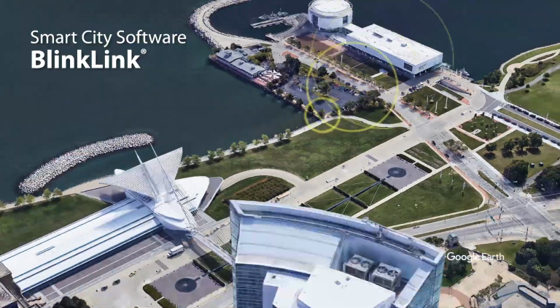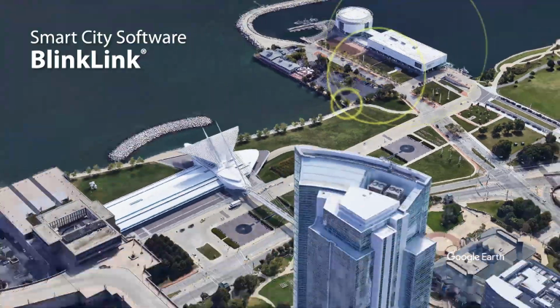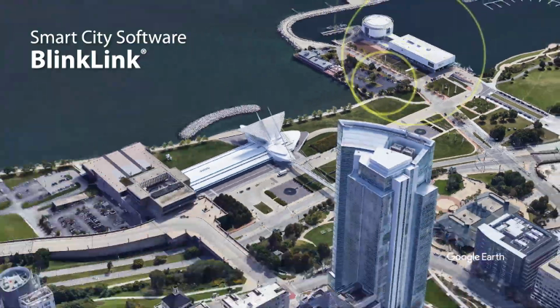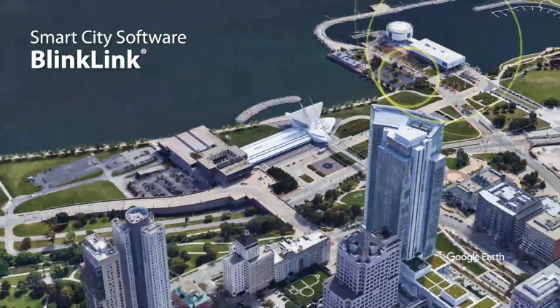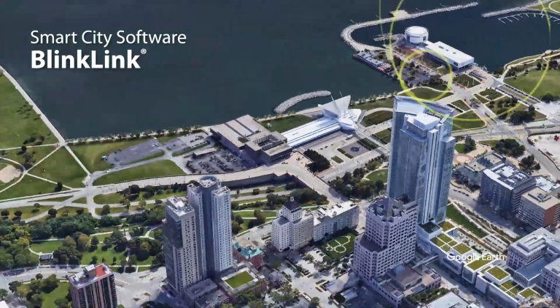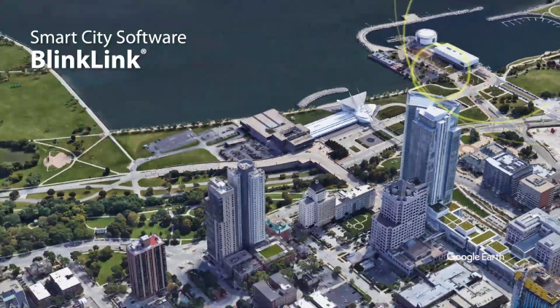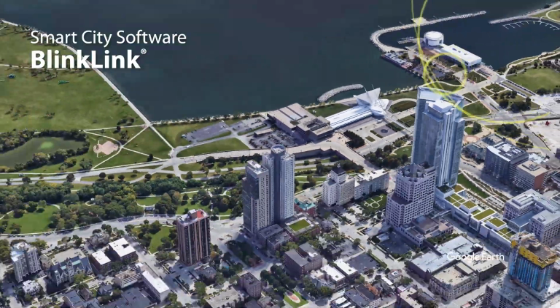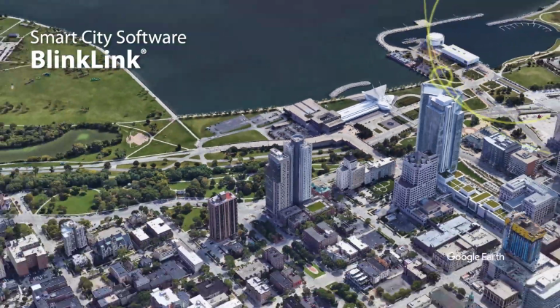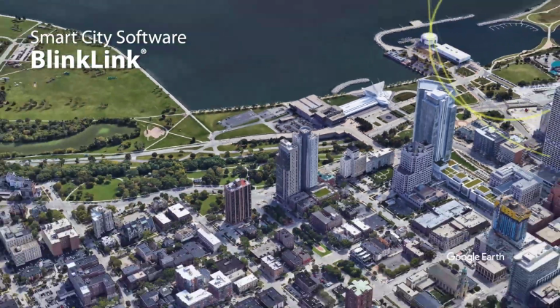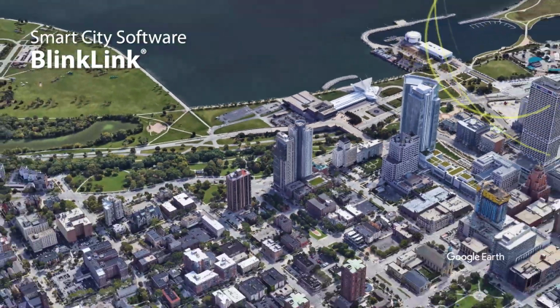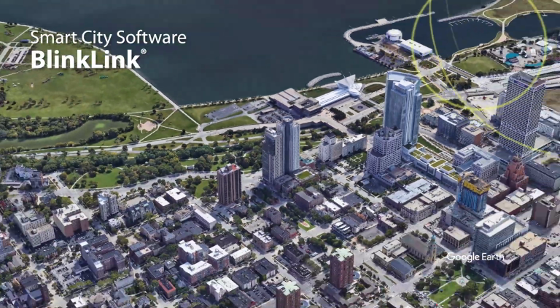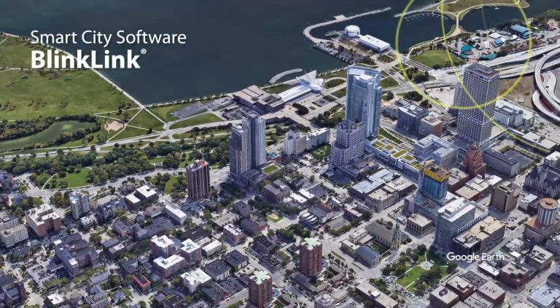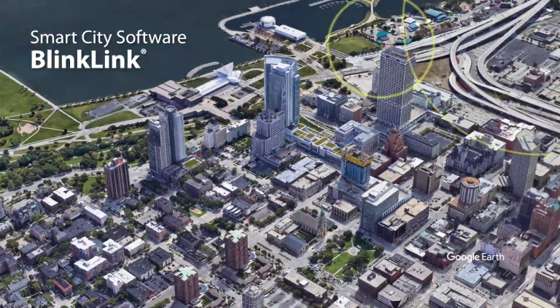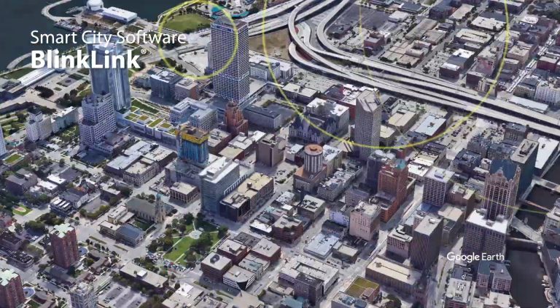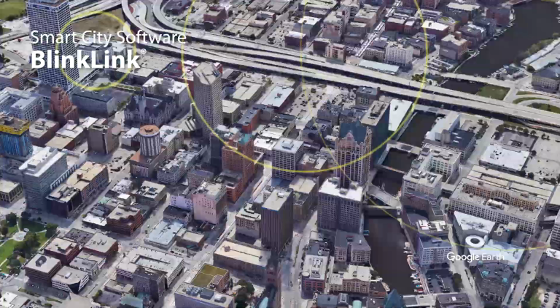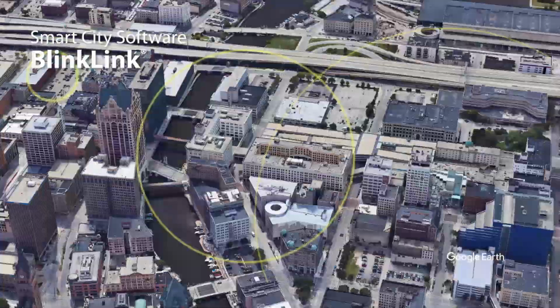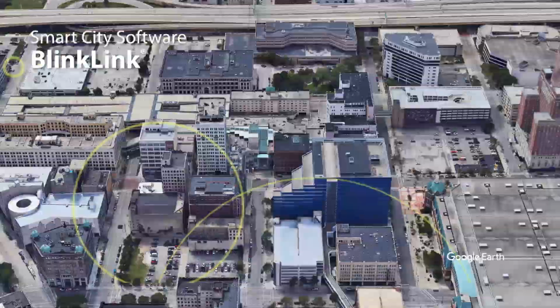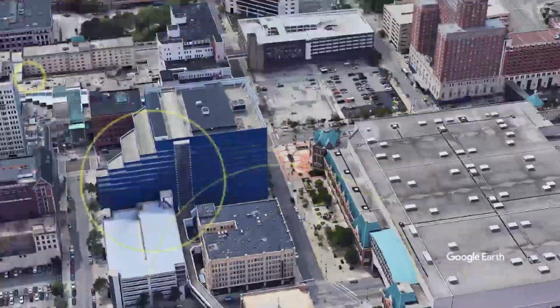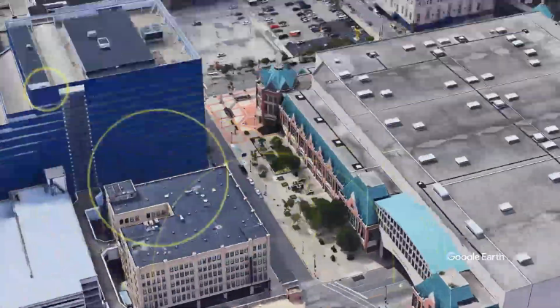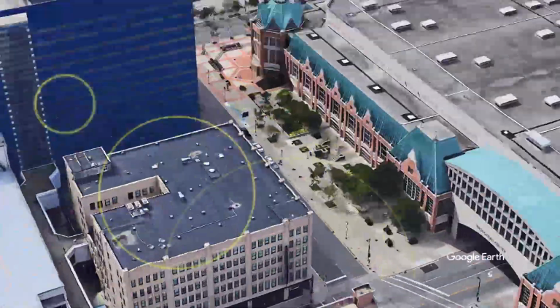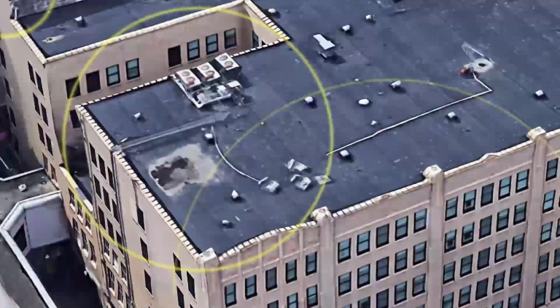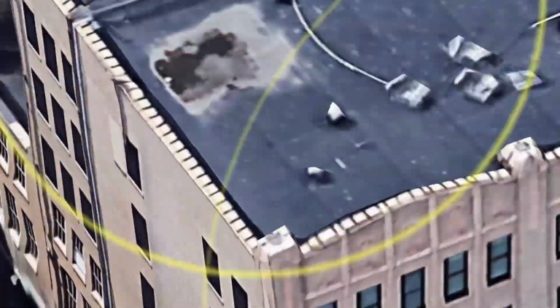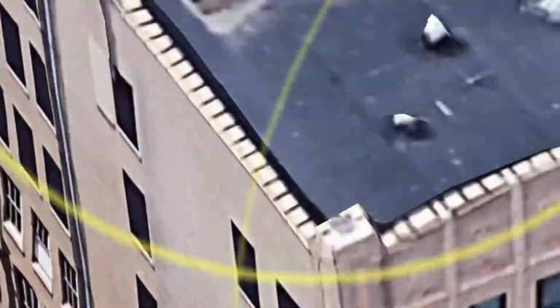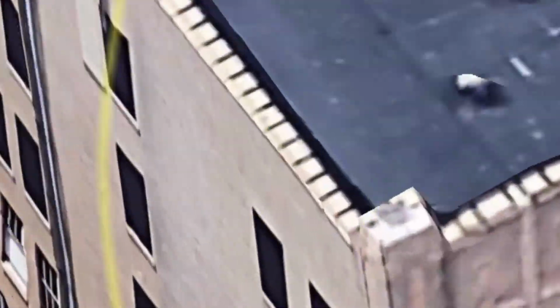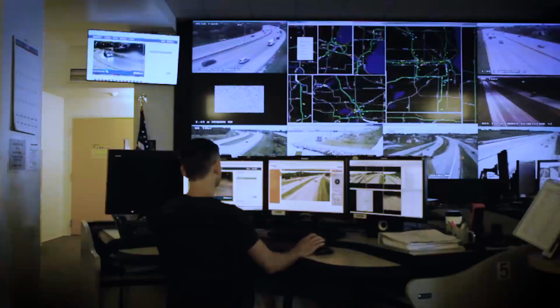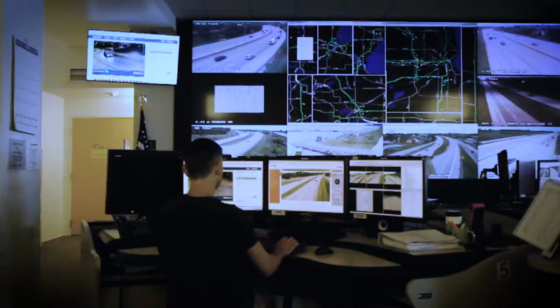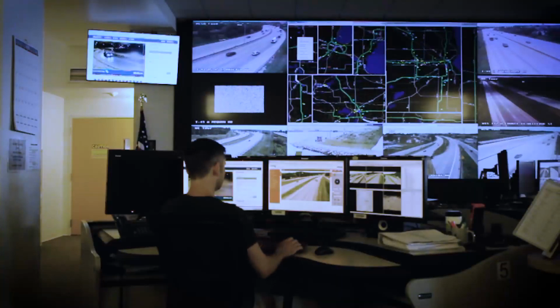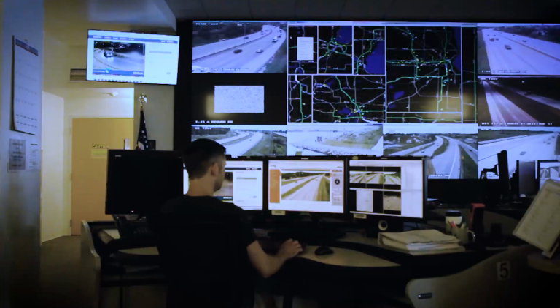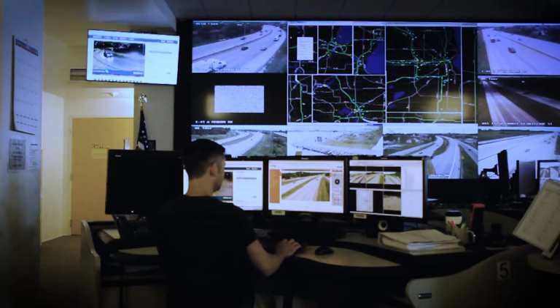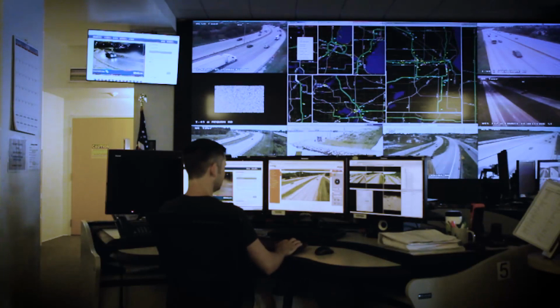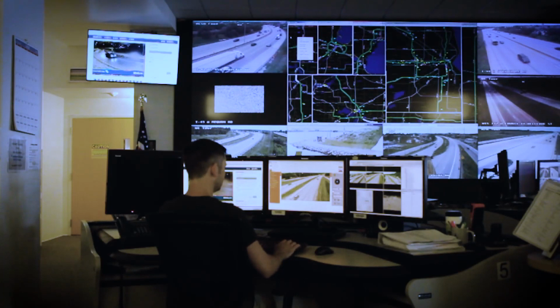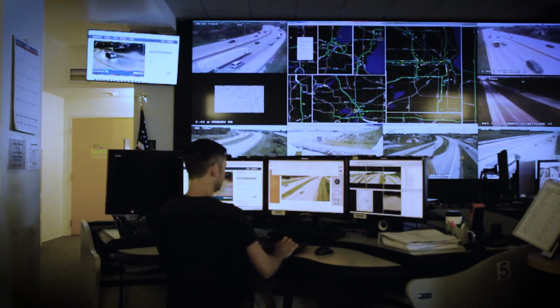BlinkLink software allows for remote monitoring of the system and delivers real-time data to analyze activation trends.